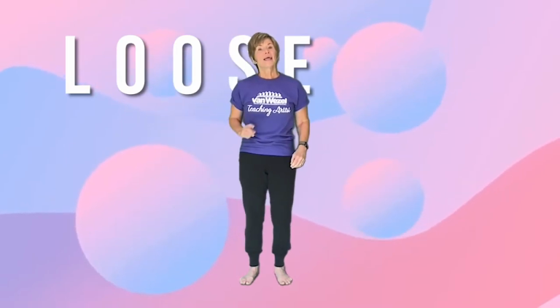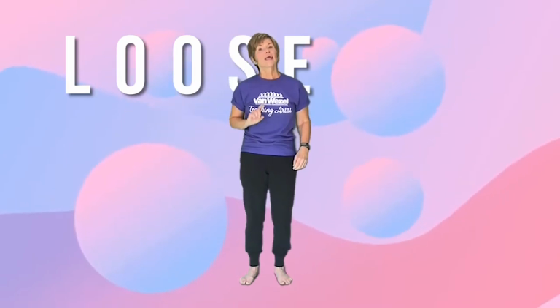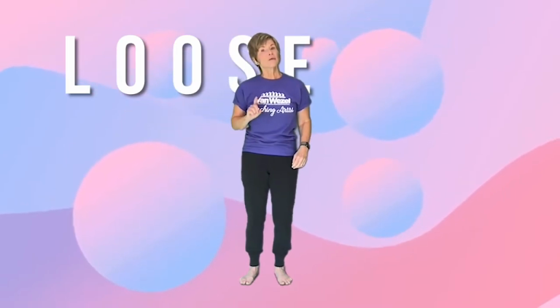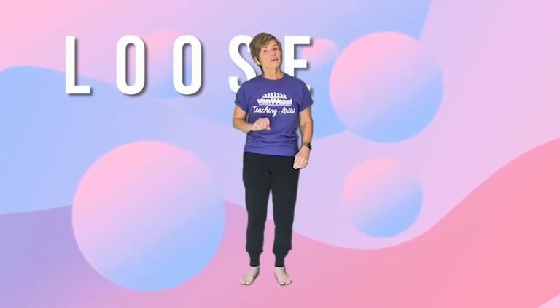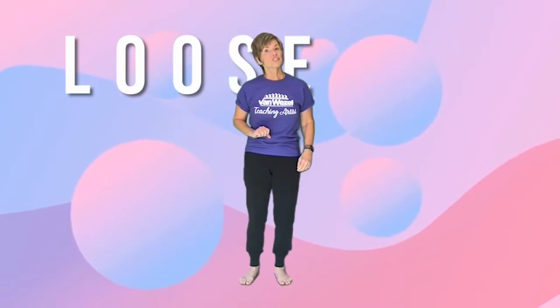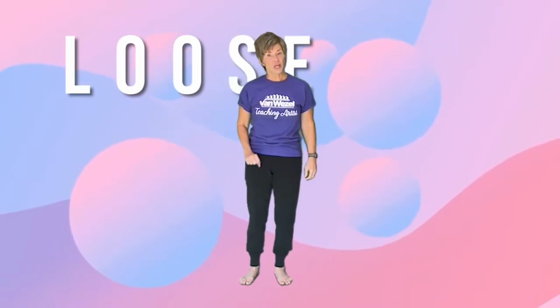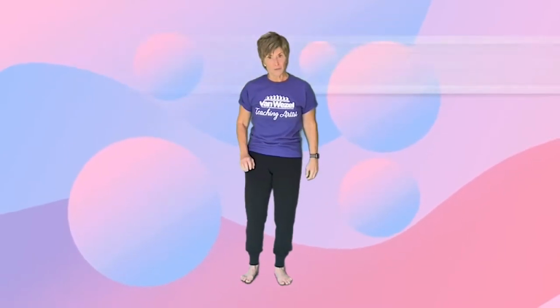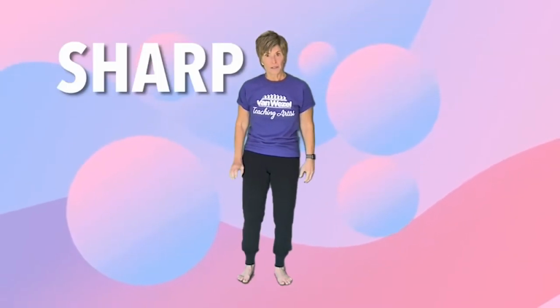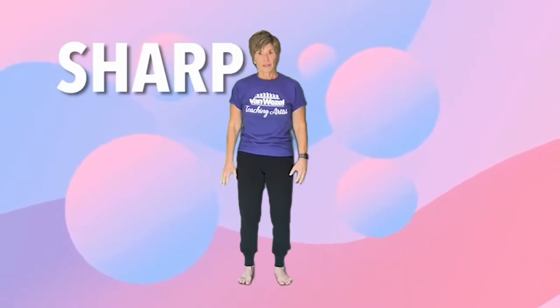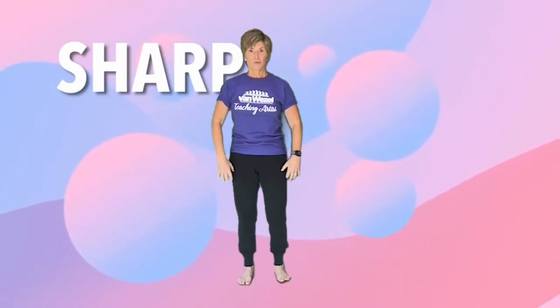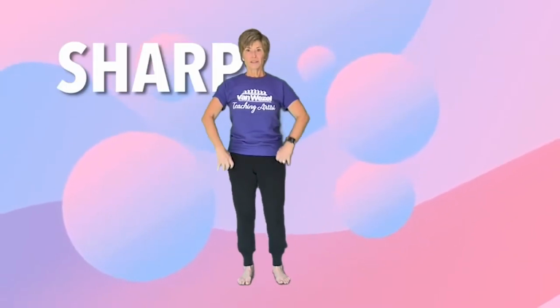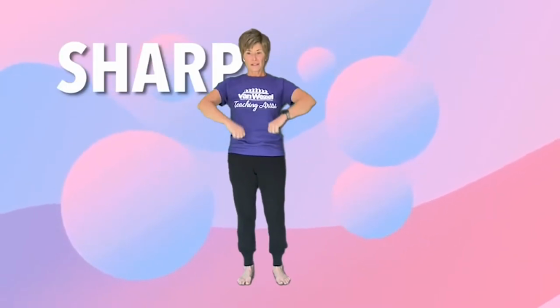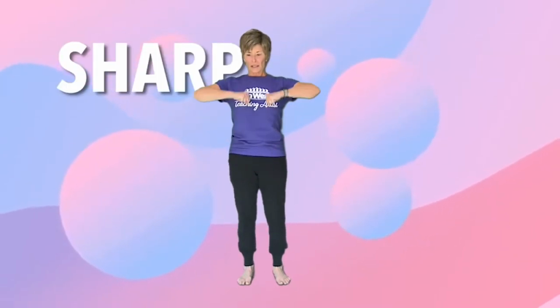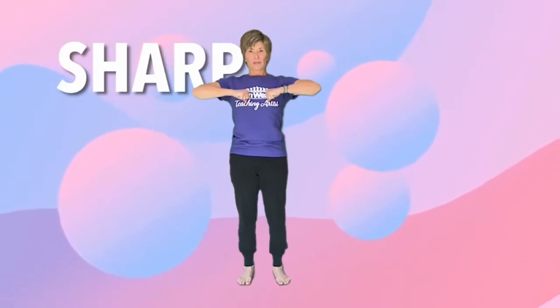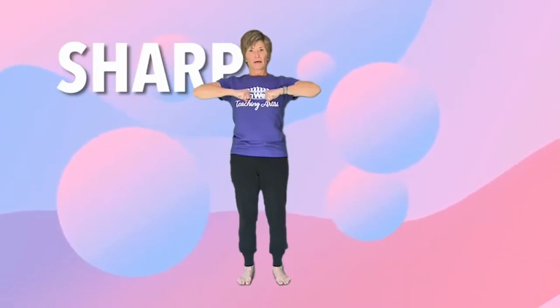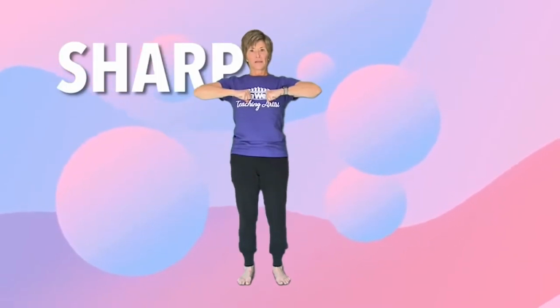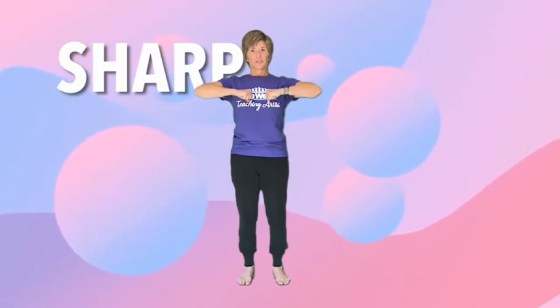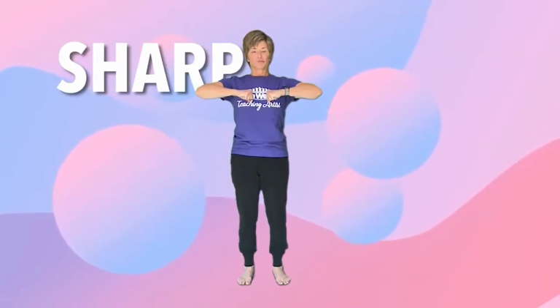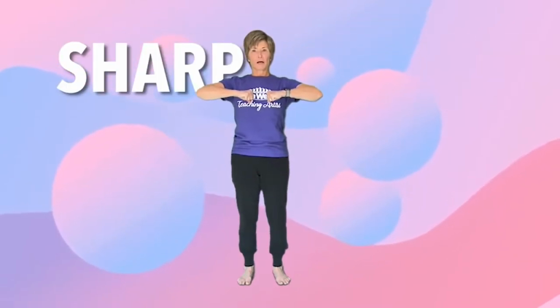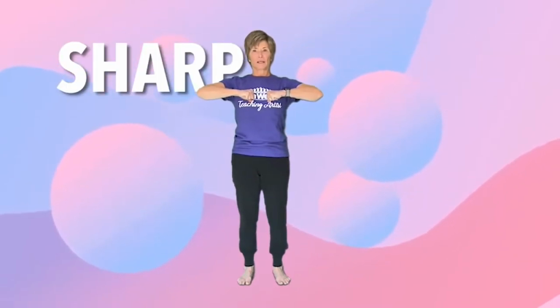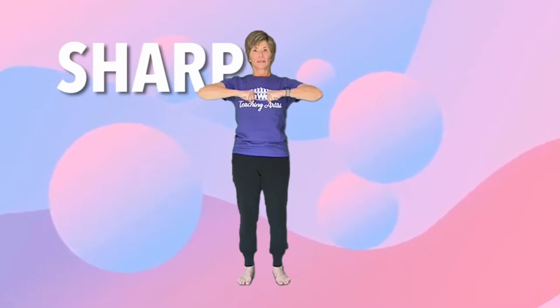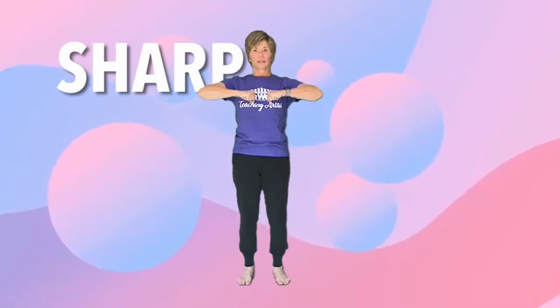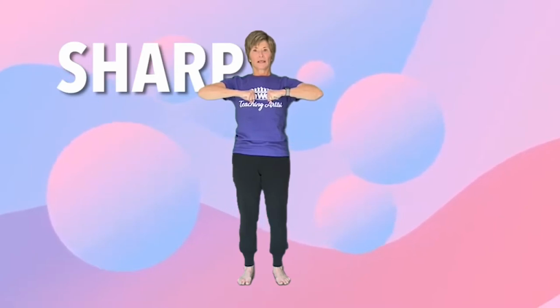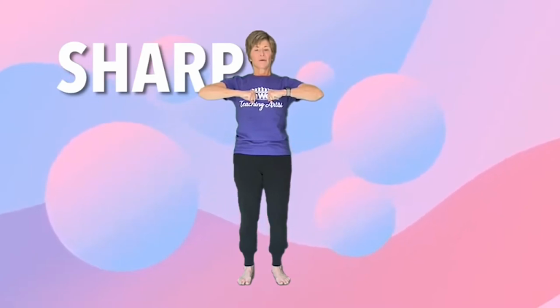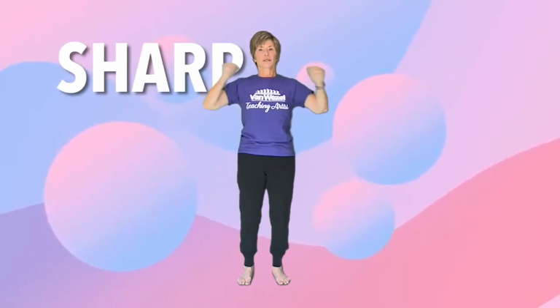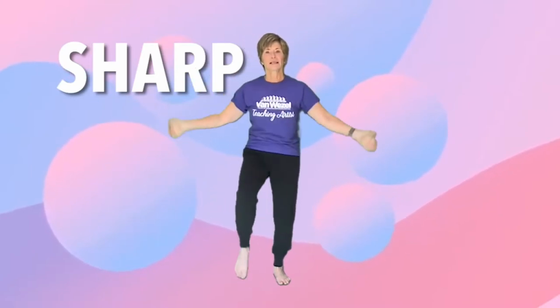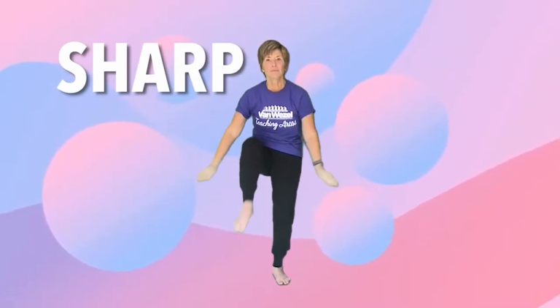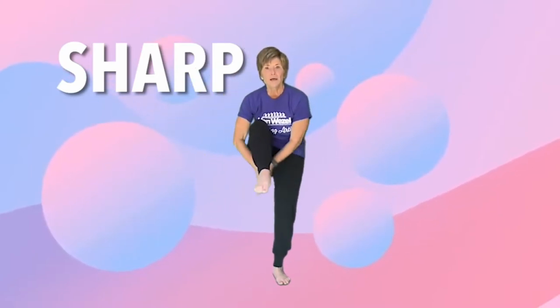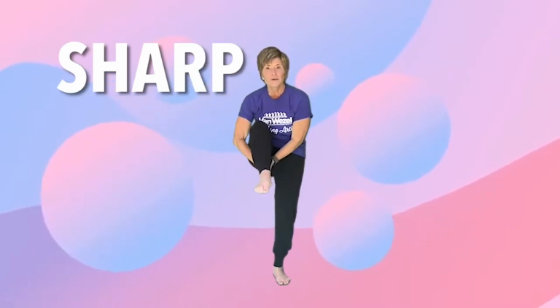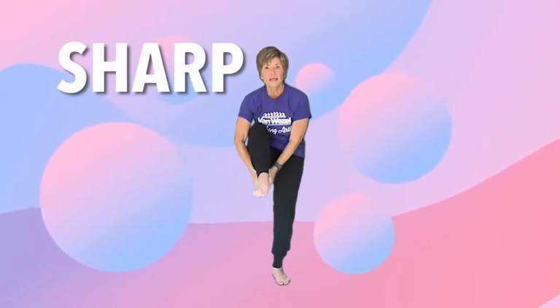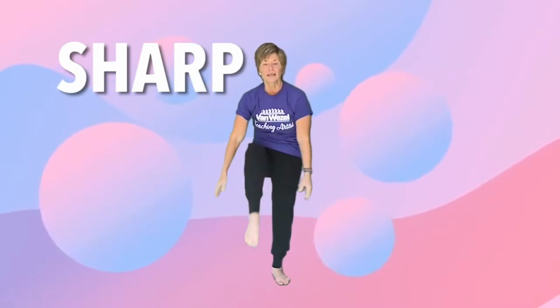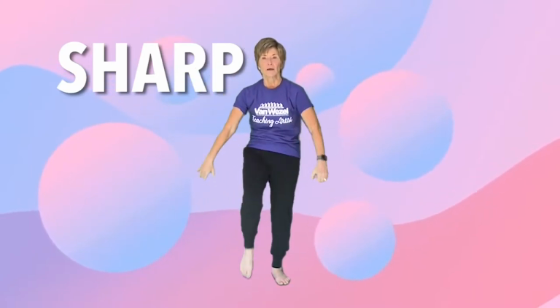So we're going to start out with our arms strong and we're going to clap under our leg. Sharp!